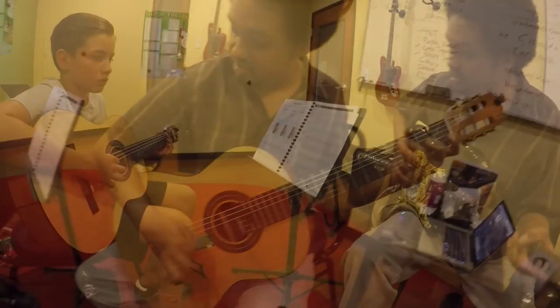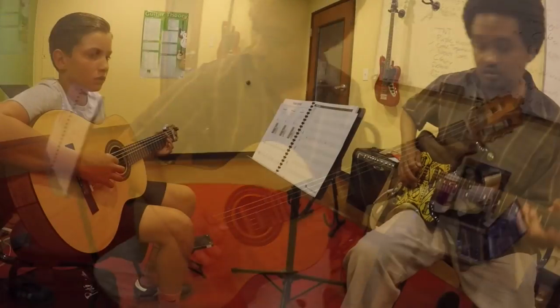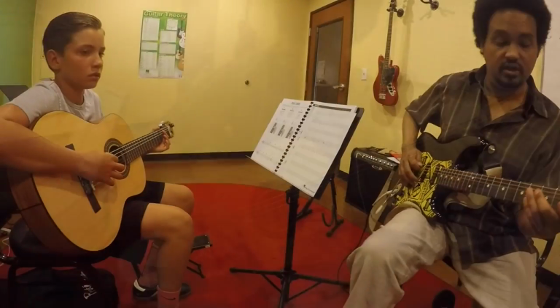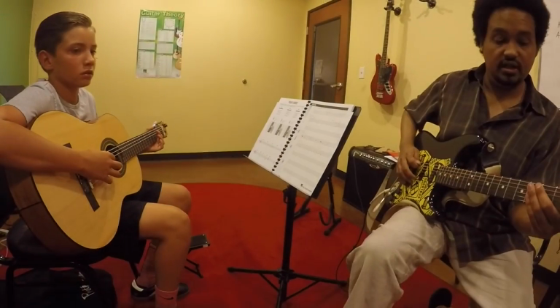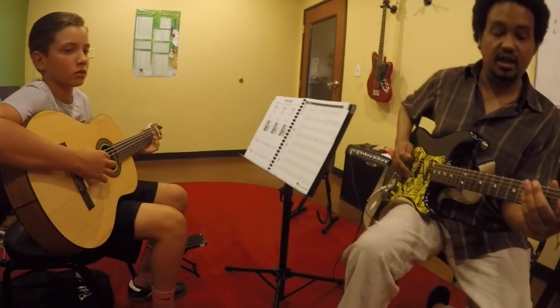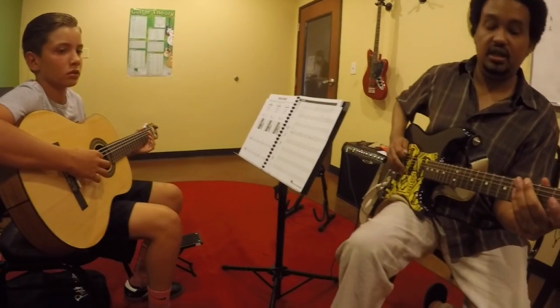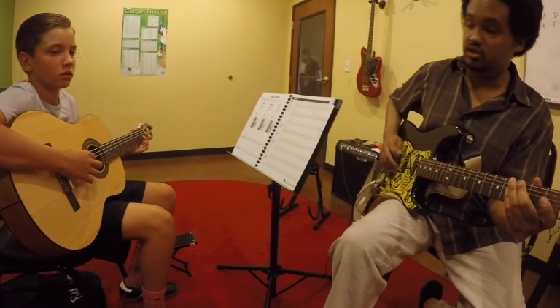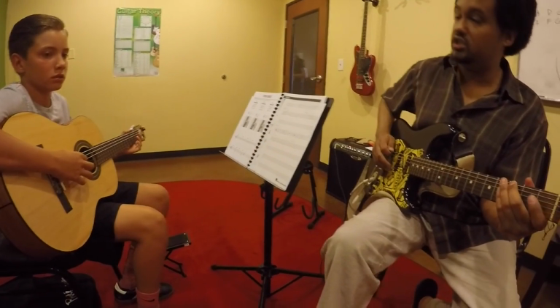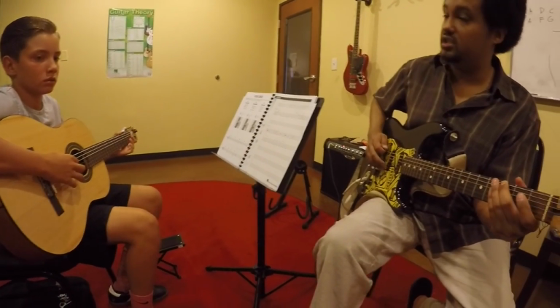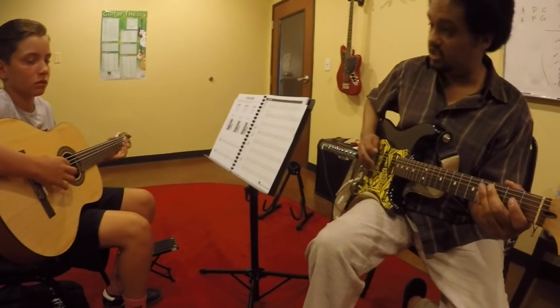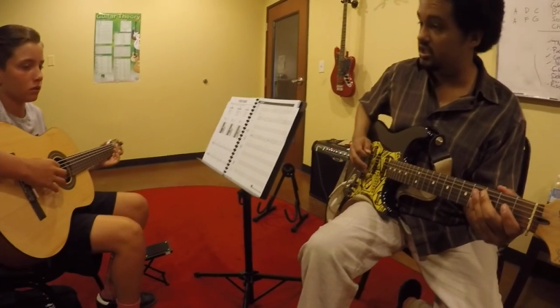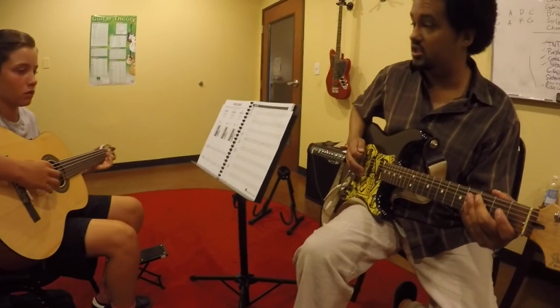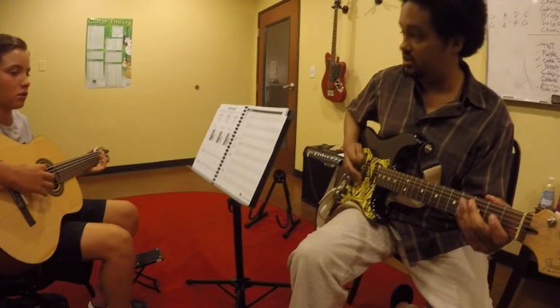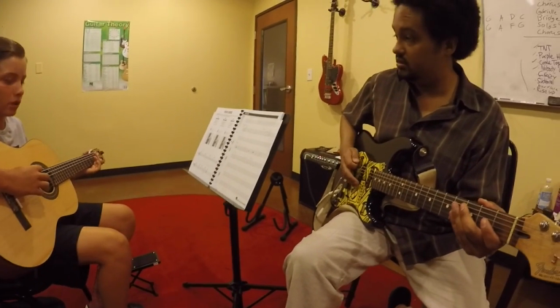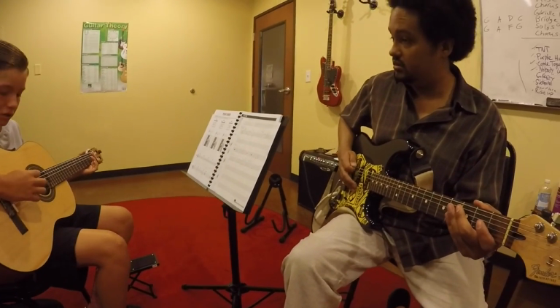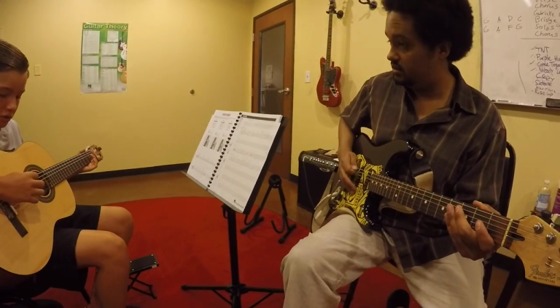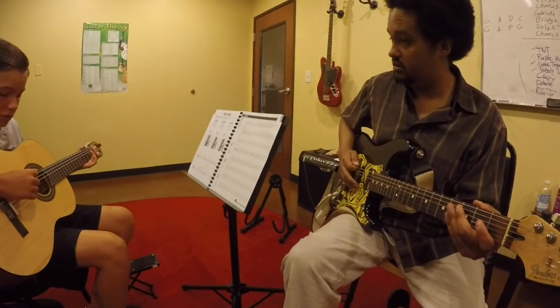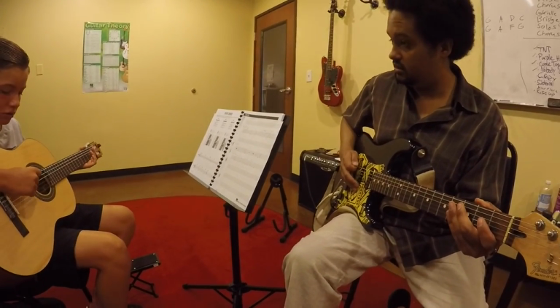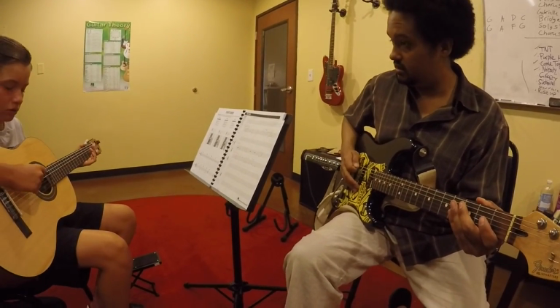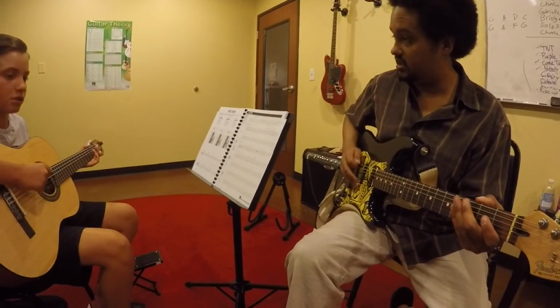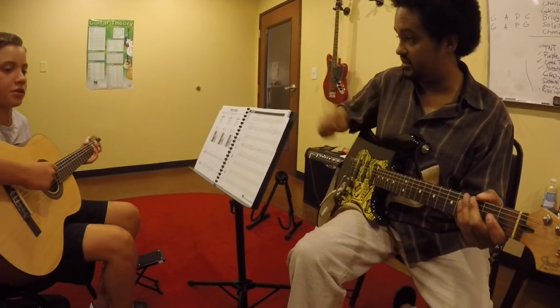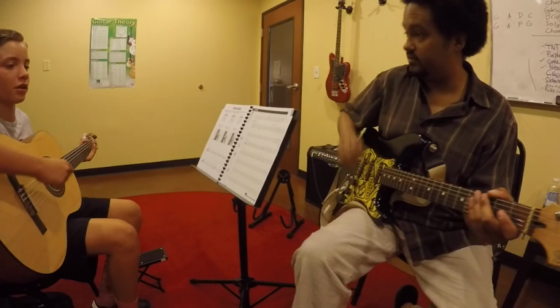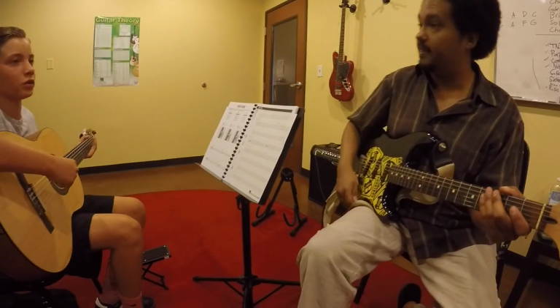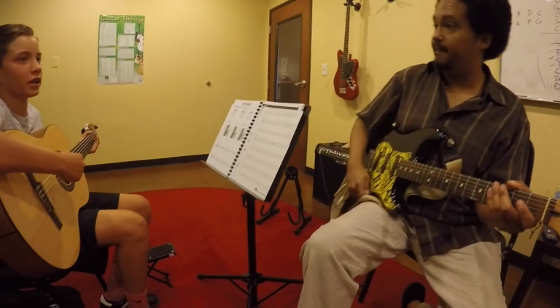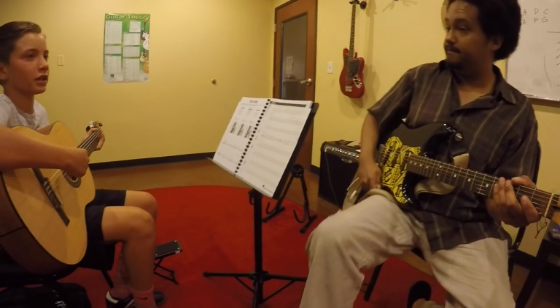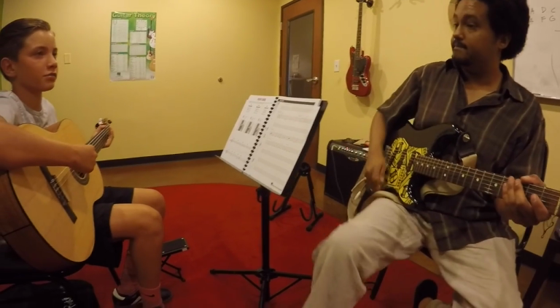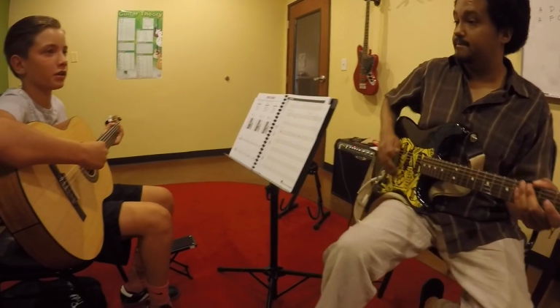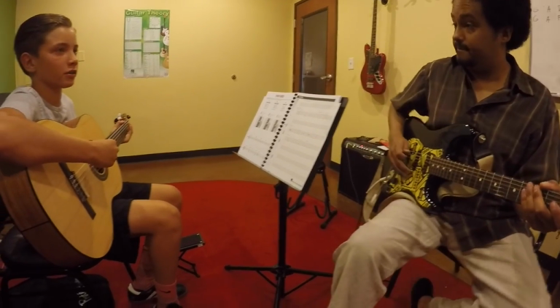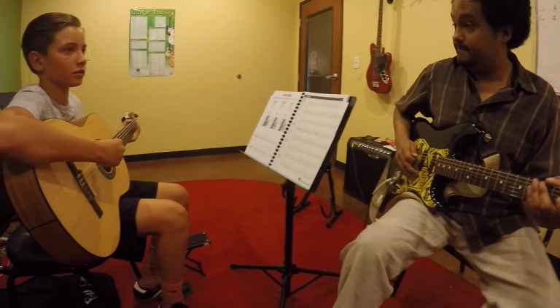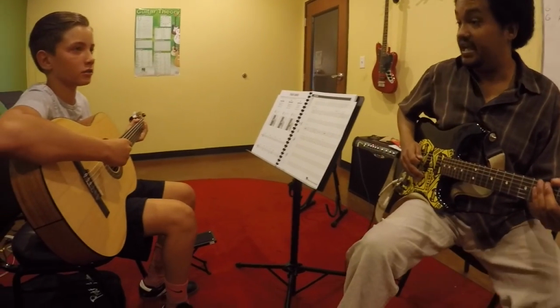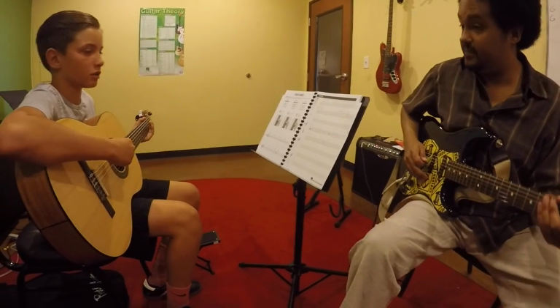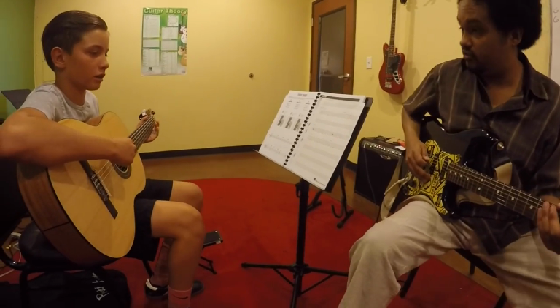Power chords are fundamental building blocks of the rock language. There are hundreds of songs you hear on the radio every day featuring them.